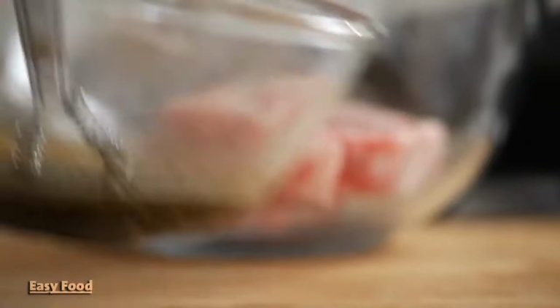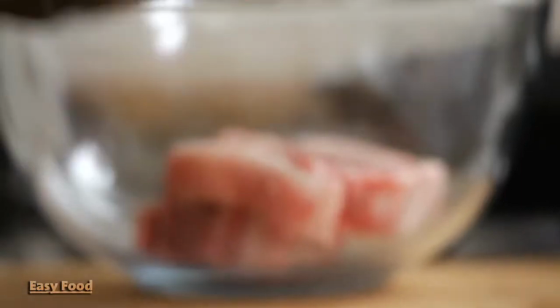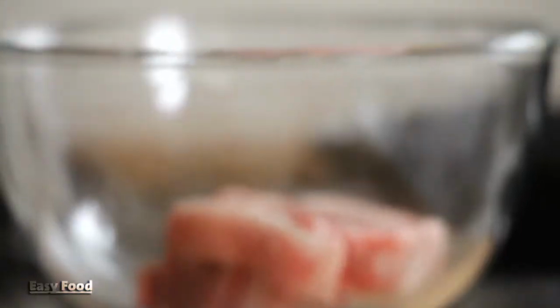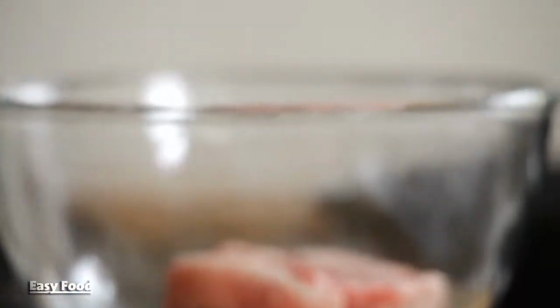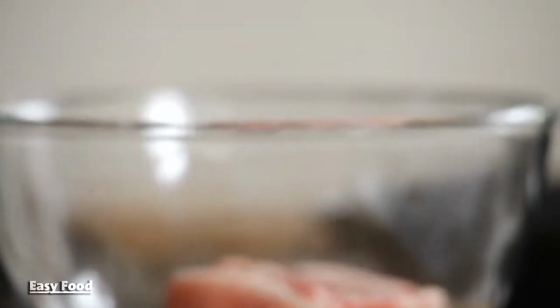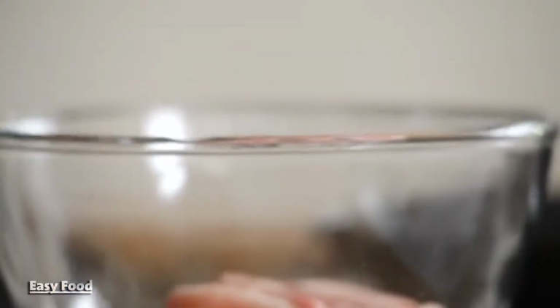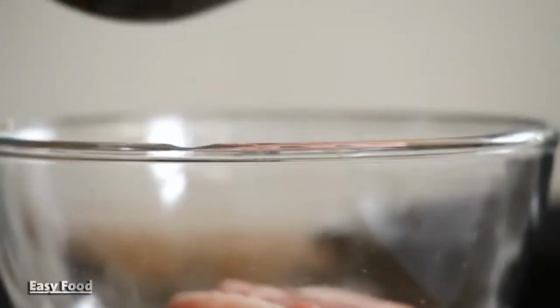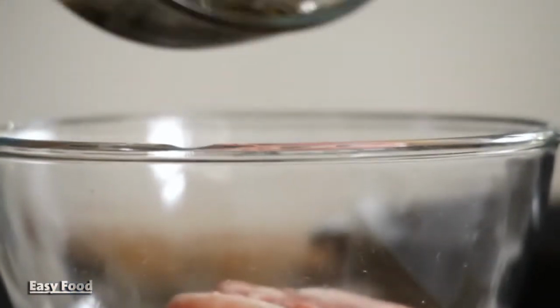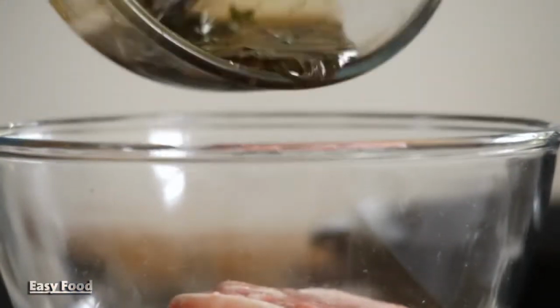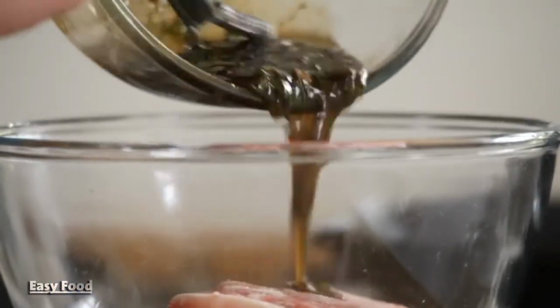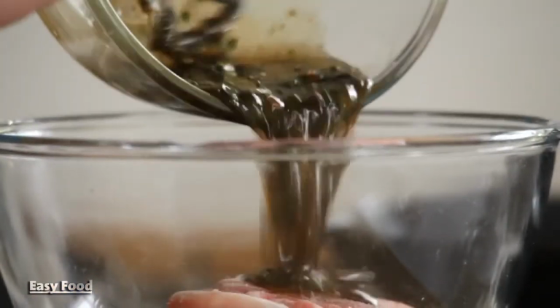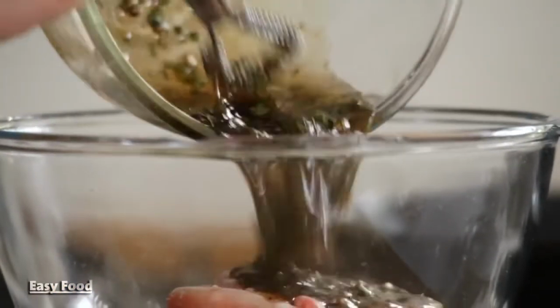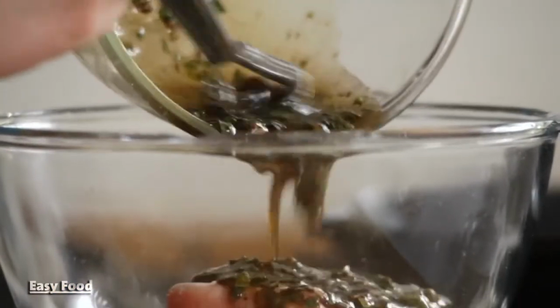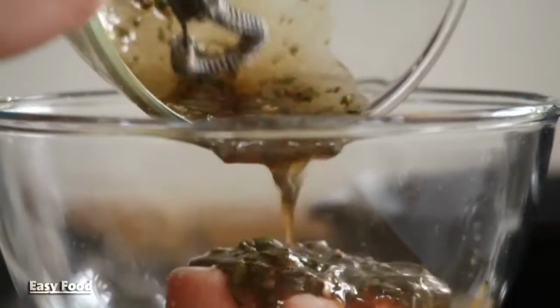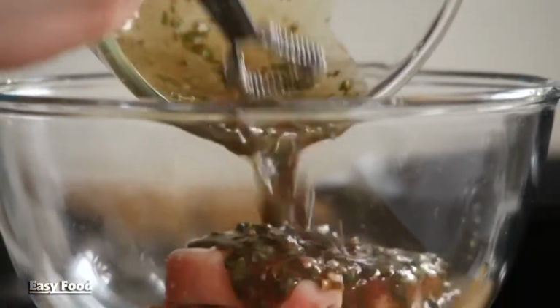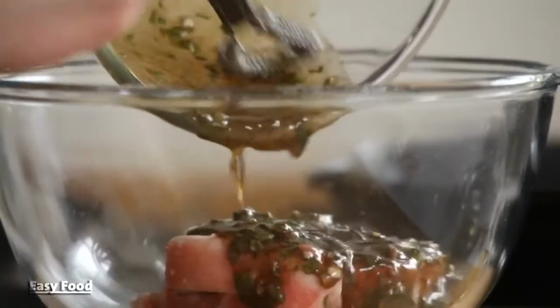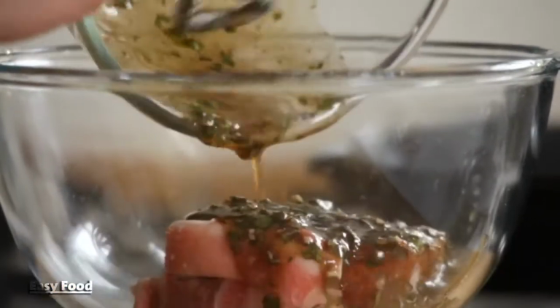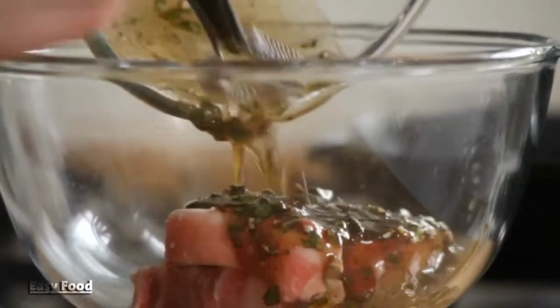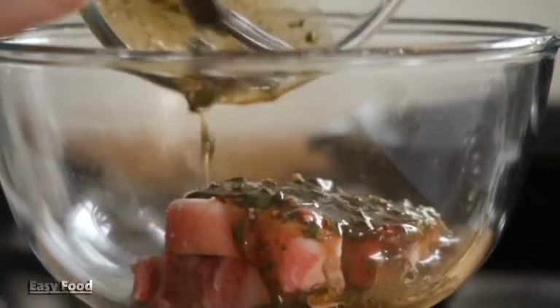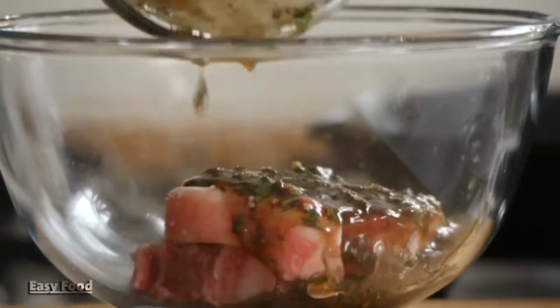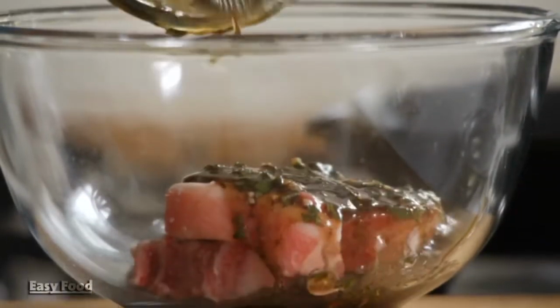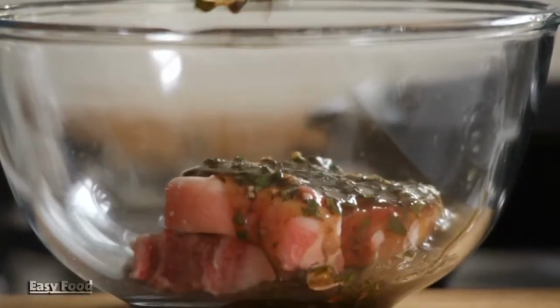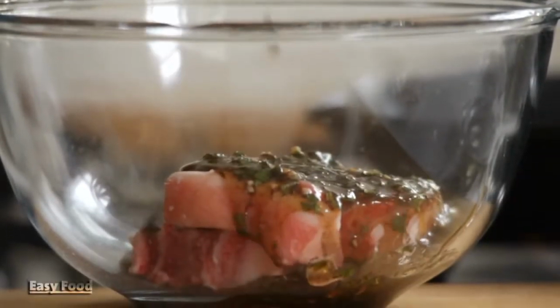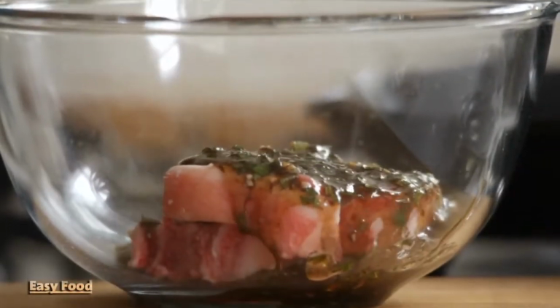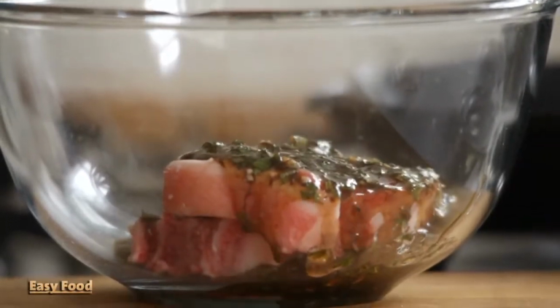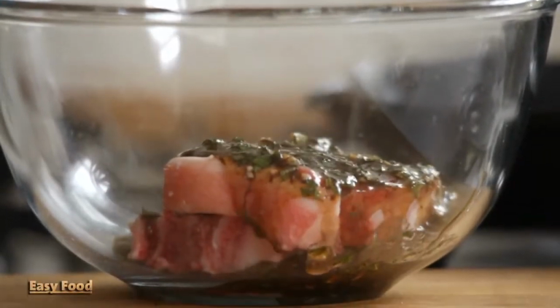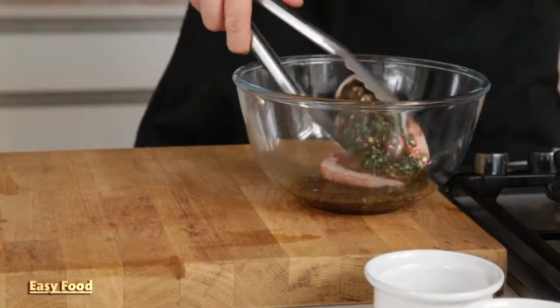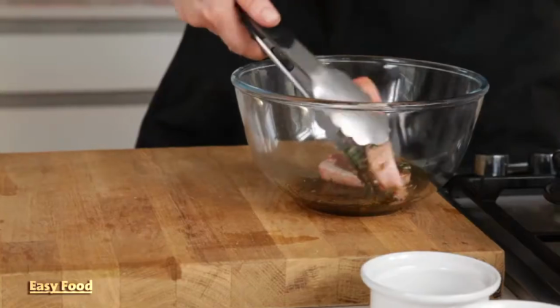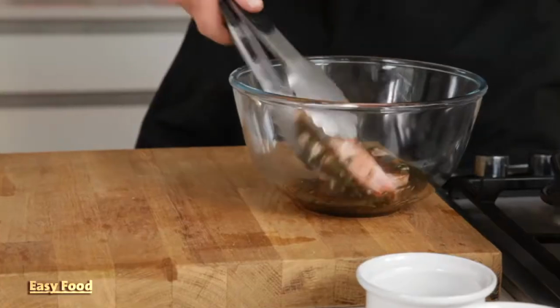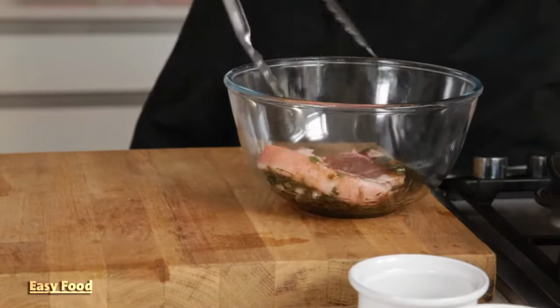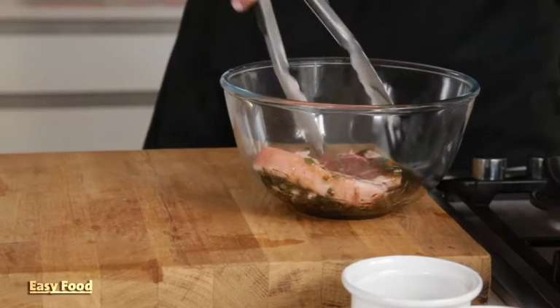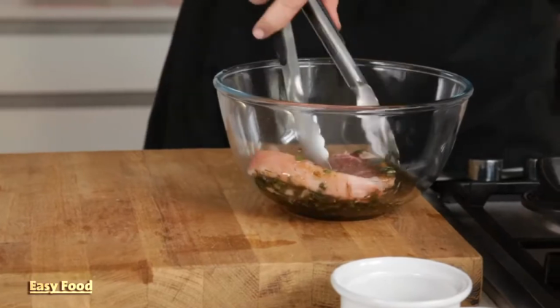Pour this marinade on the lamb and leave it to marinate for at least 30 minutes, but it's great if you can leave it overnight.